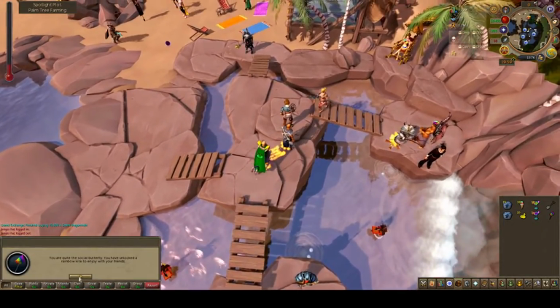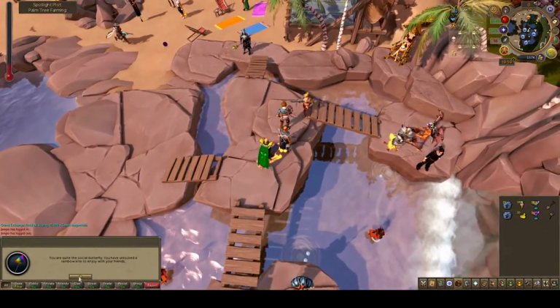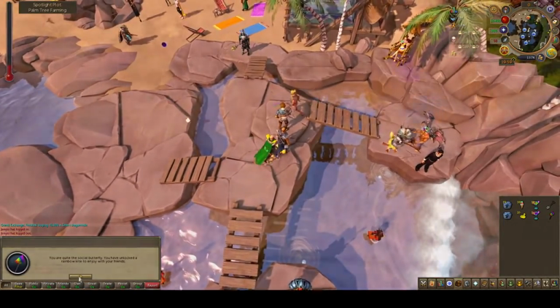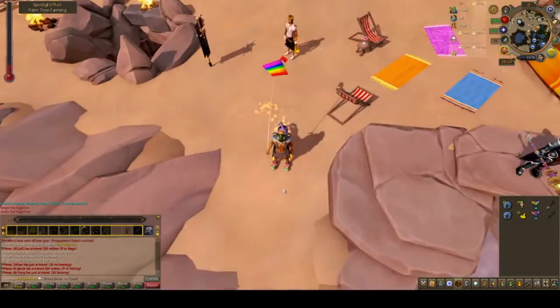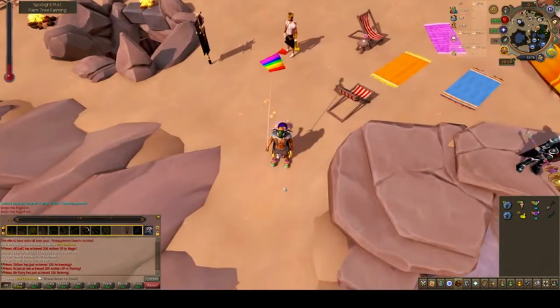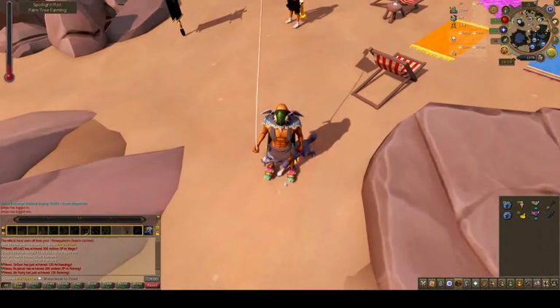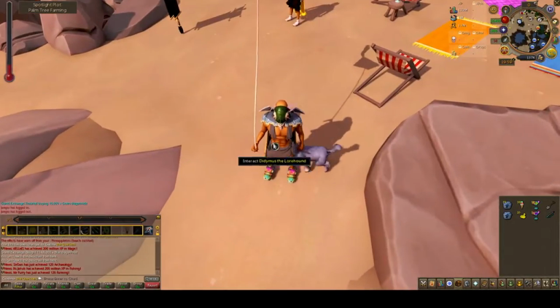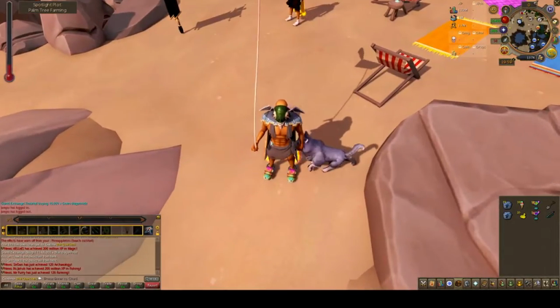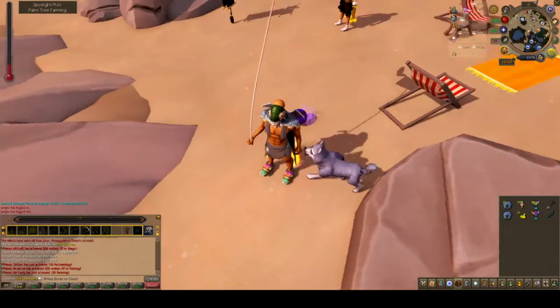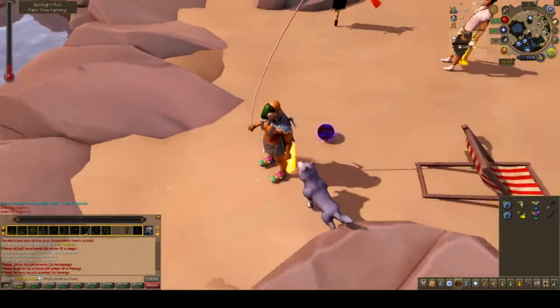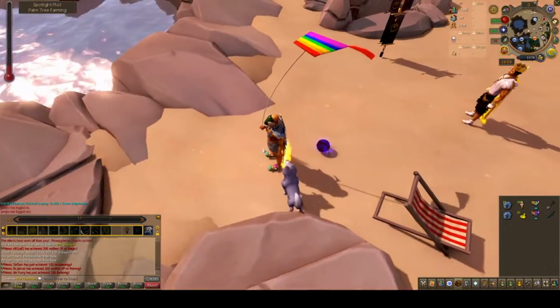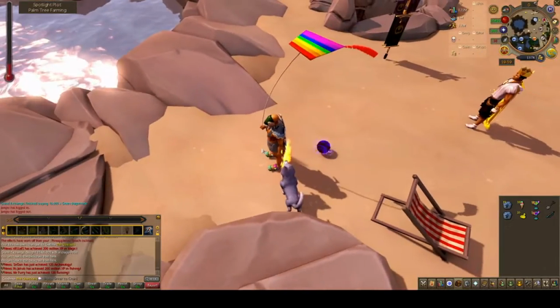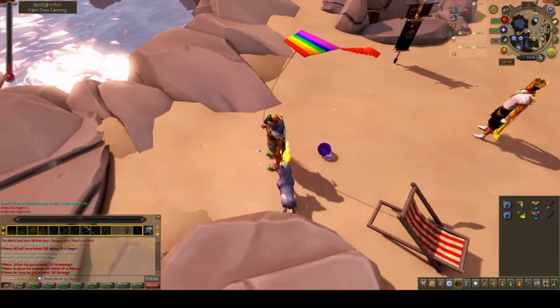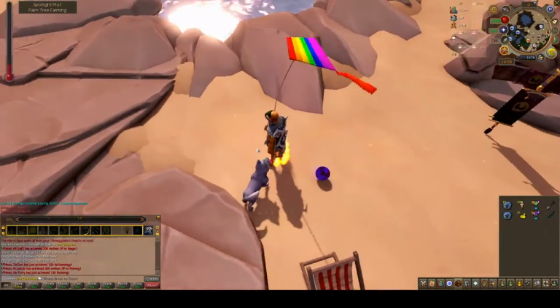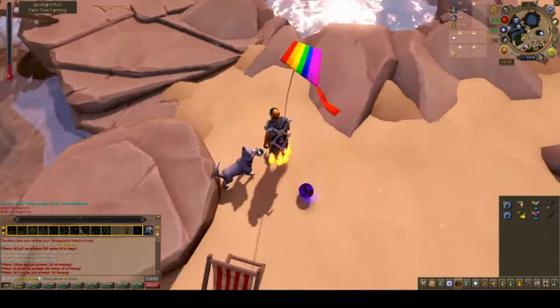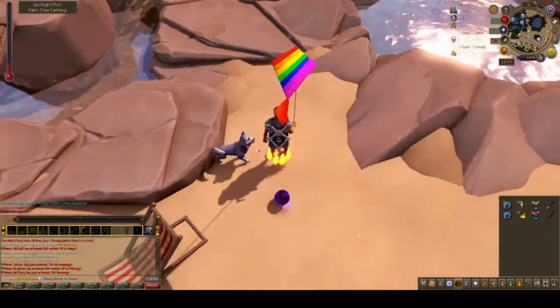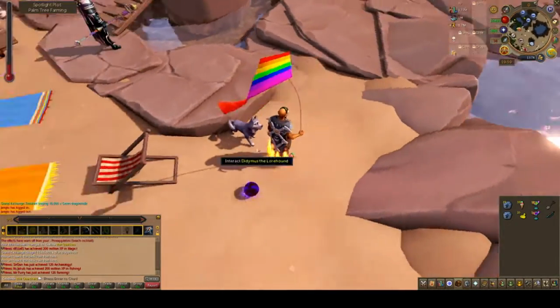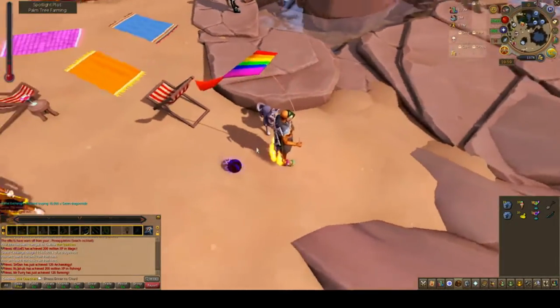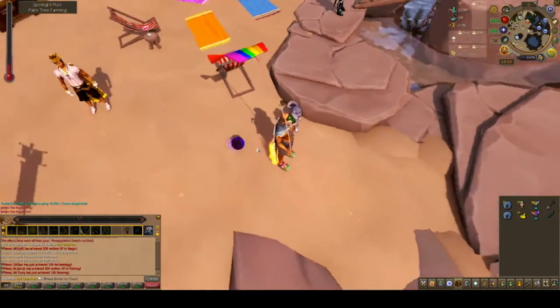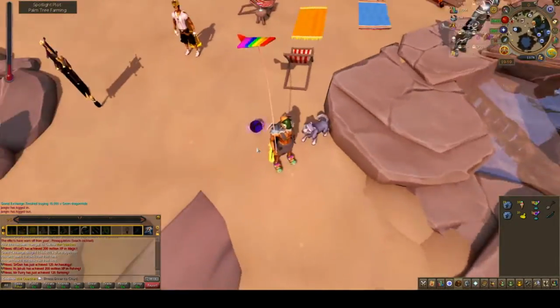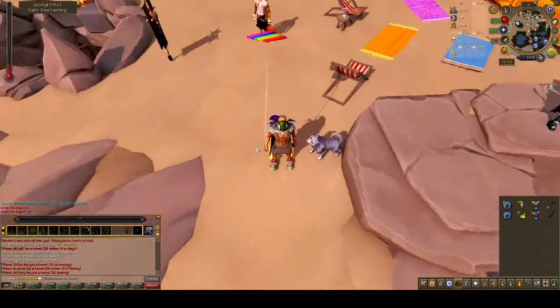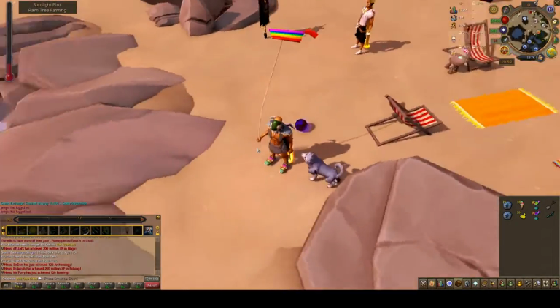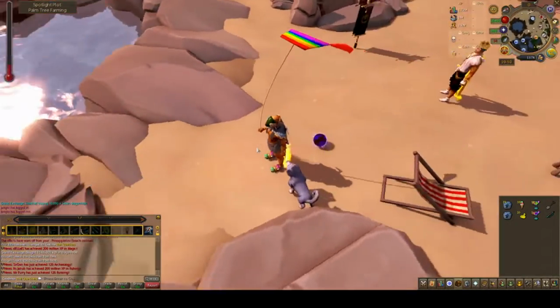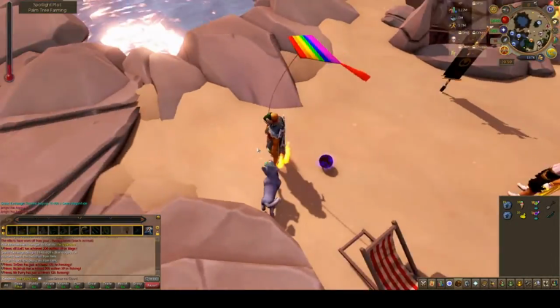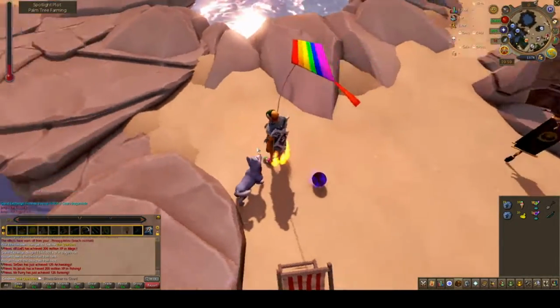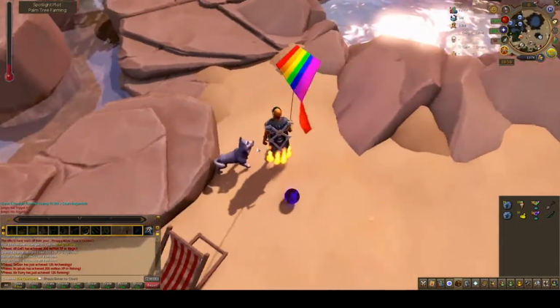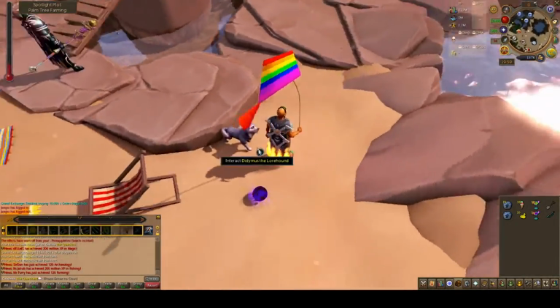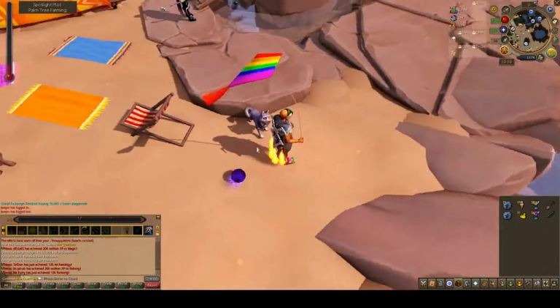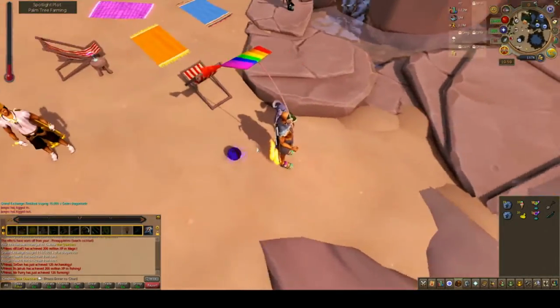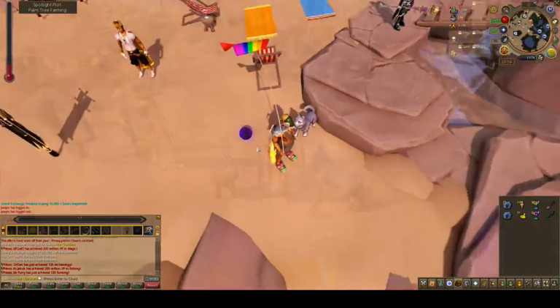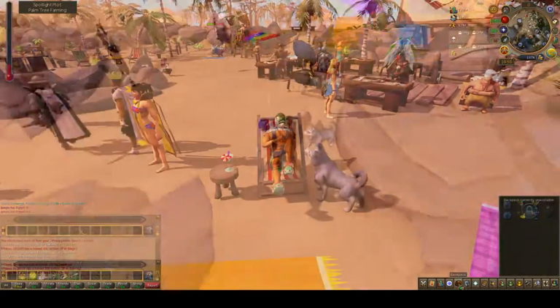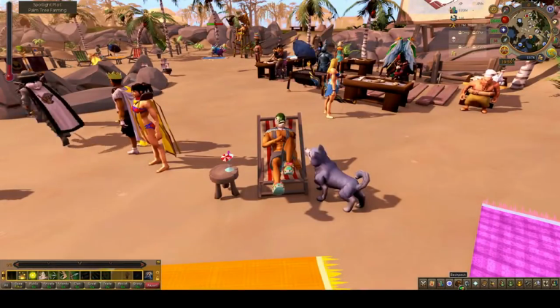You should now have the rainbow kite in your inventory. Equip it and enjoy it.